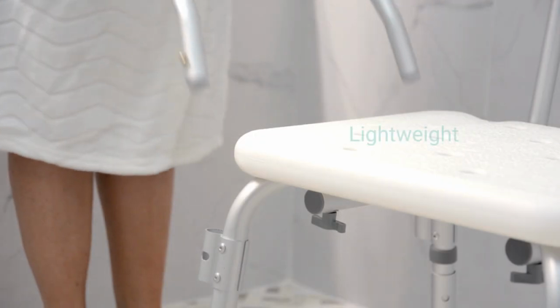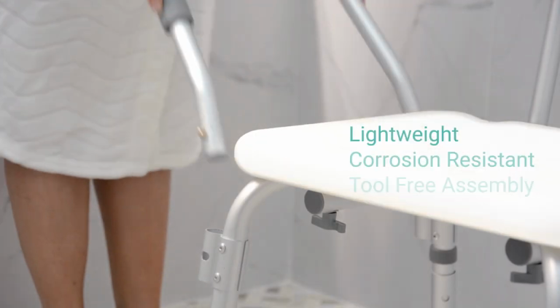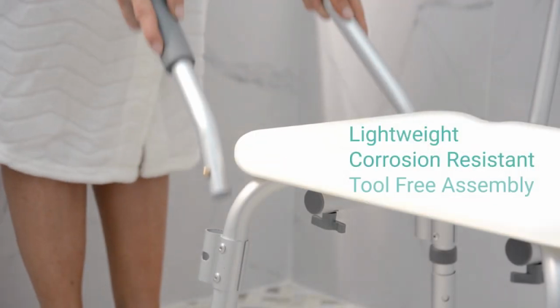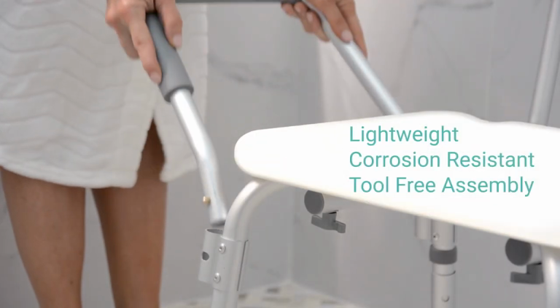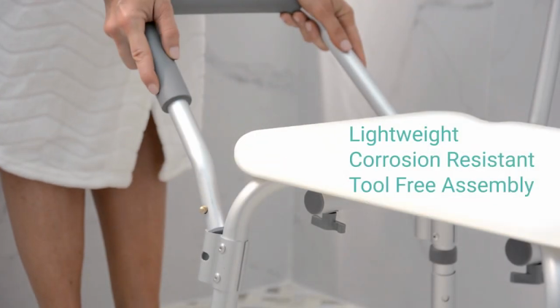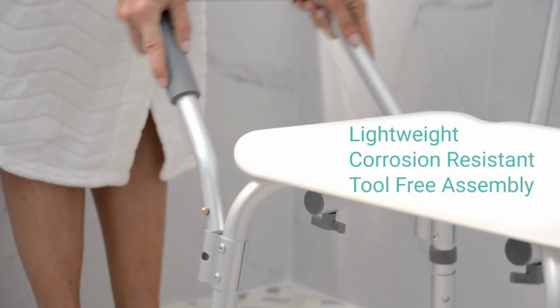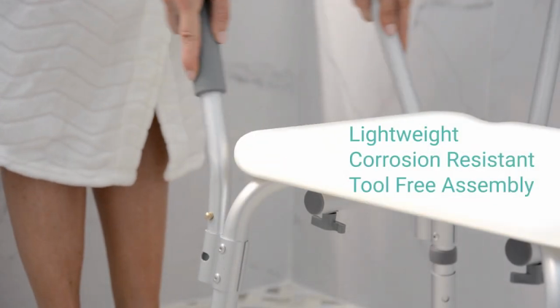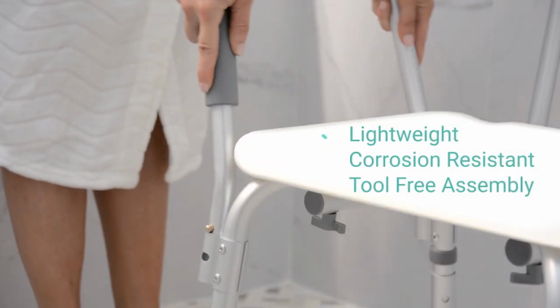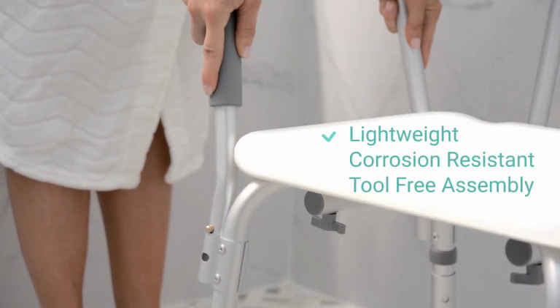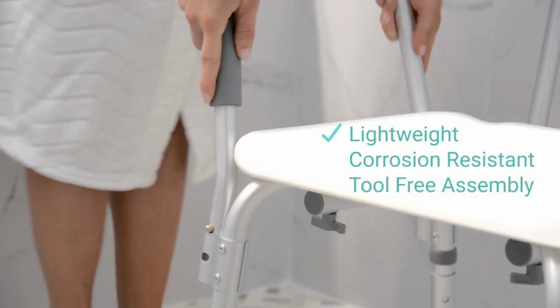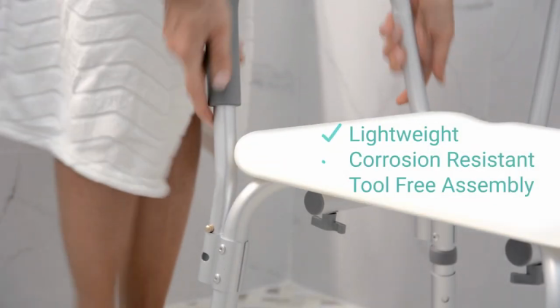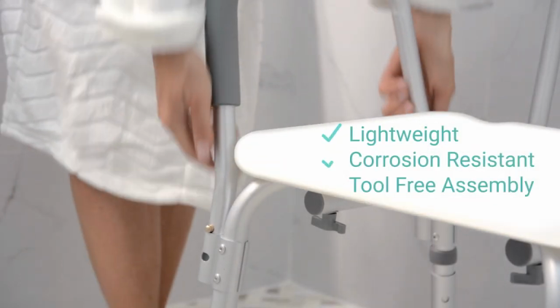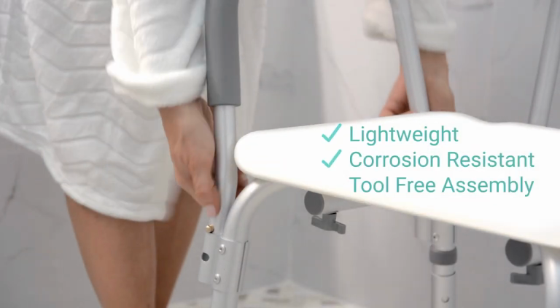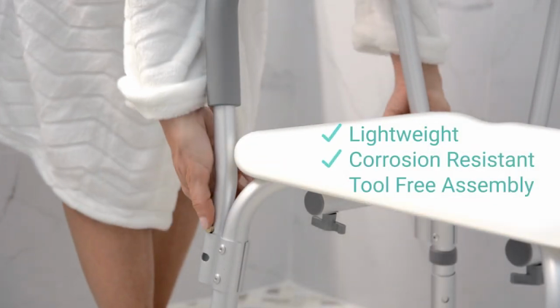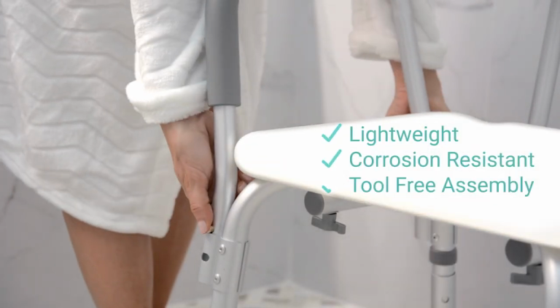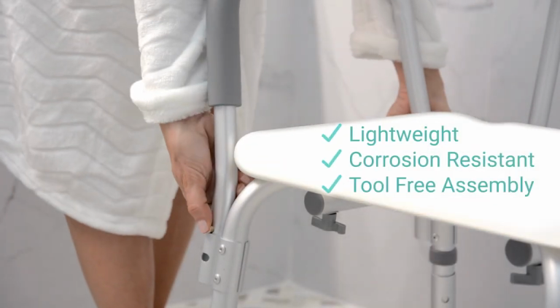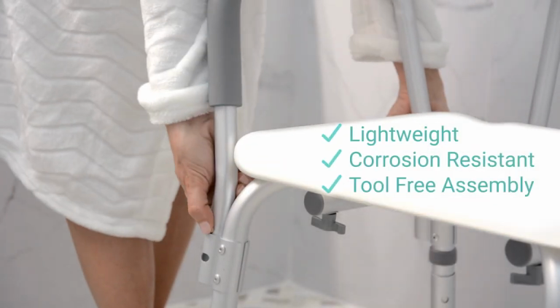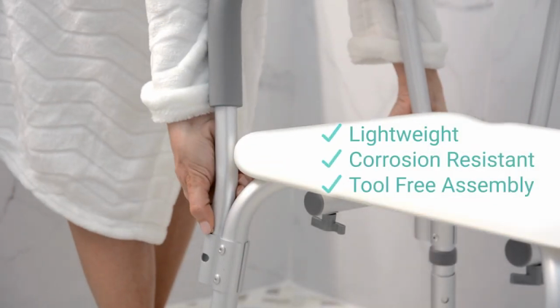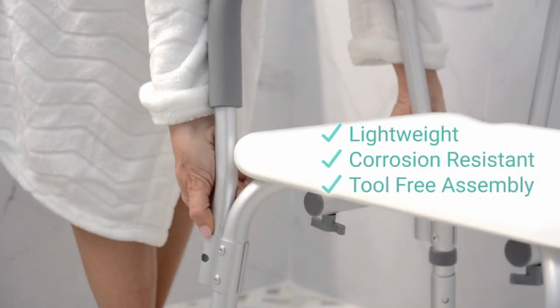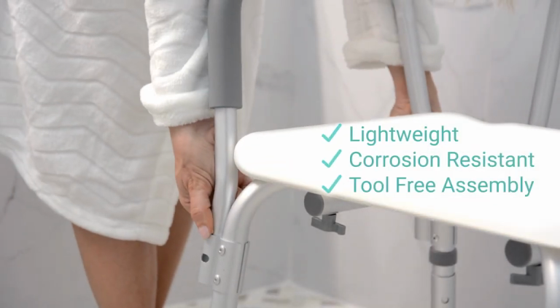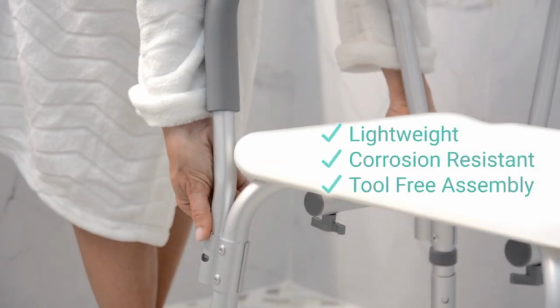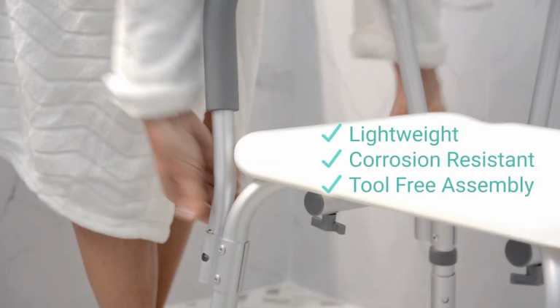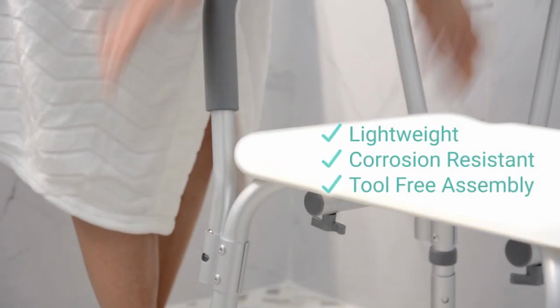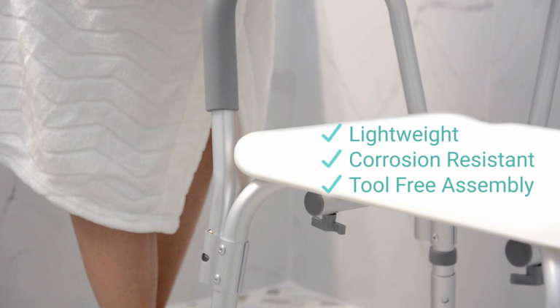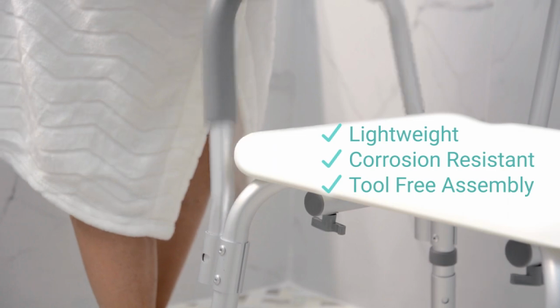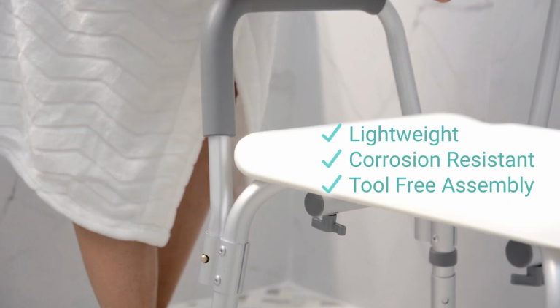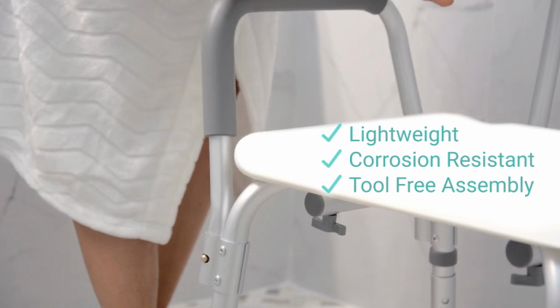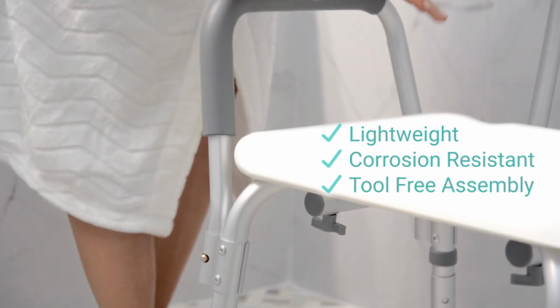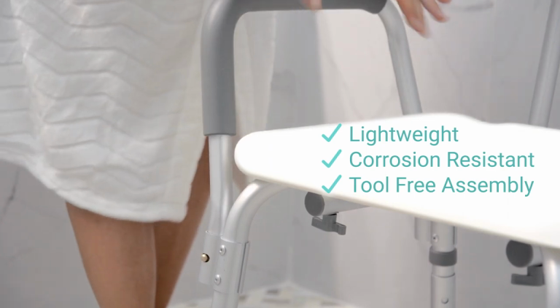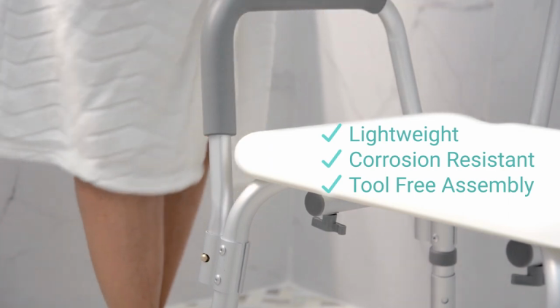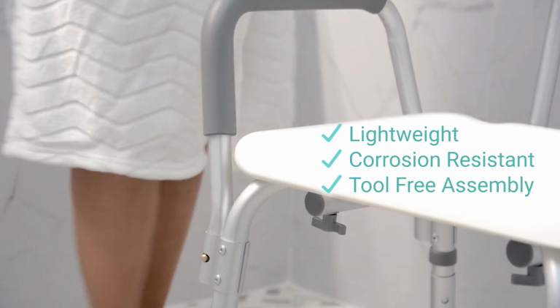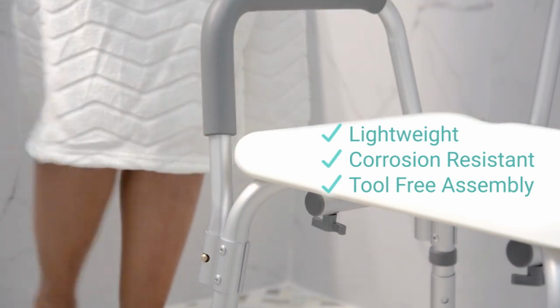Lightweight, corrosion-resistant material and tool-free assembly make storage and travel quick and convenient.